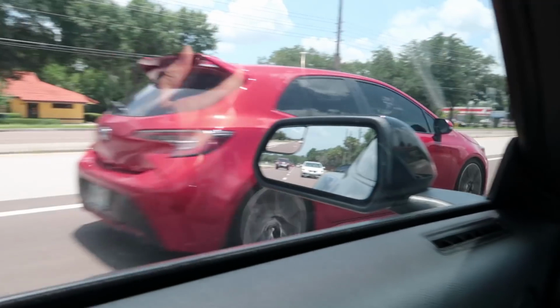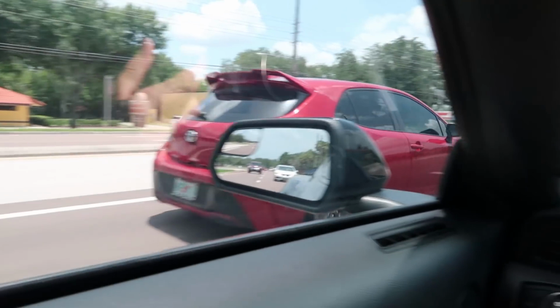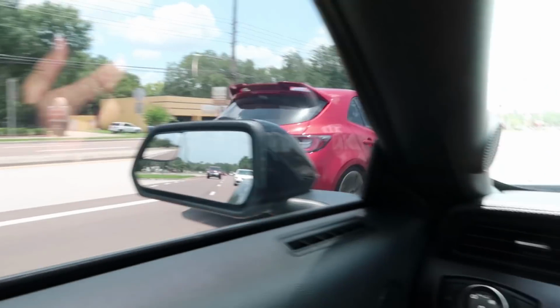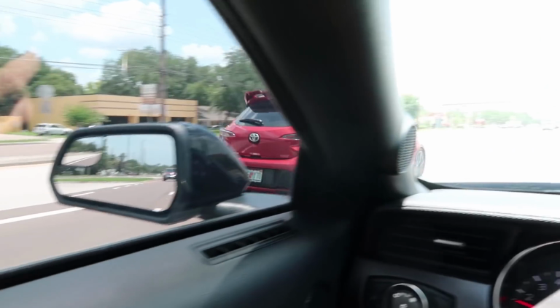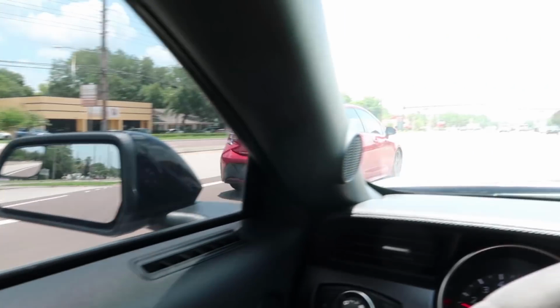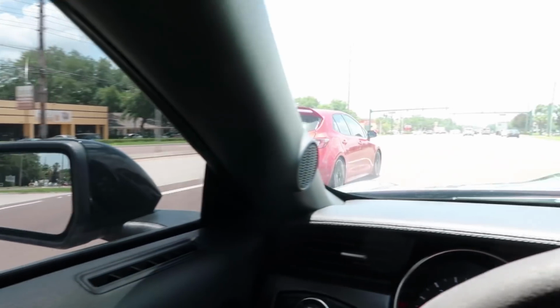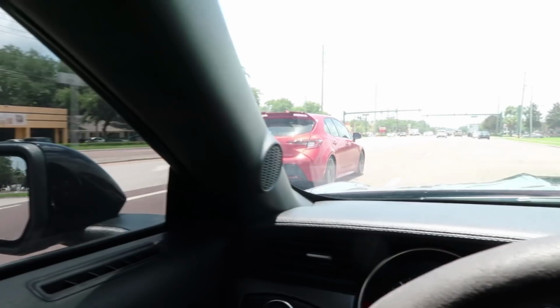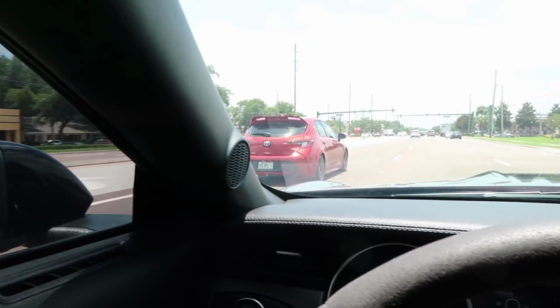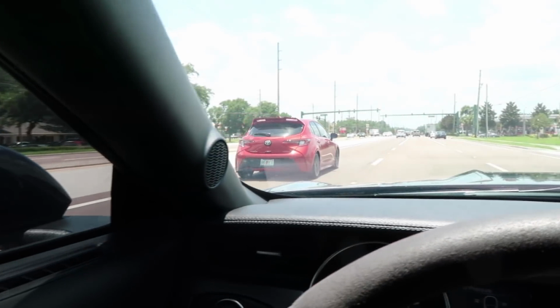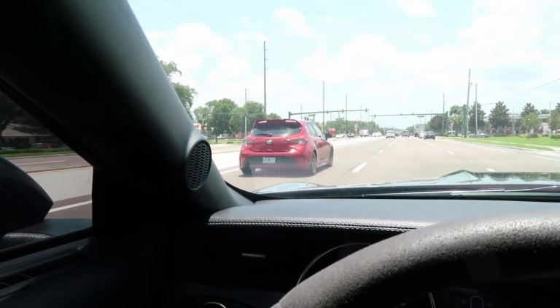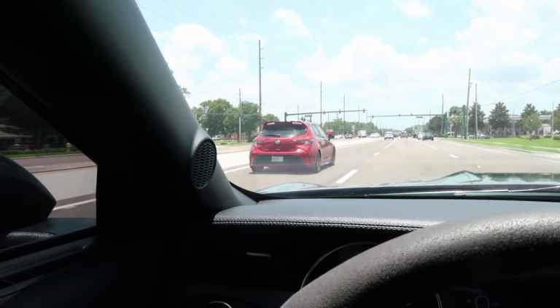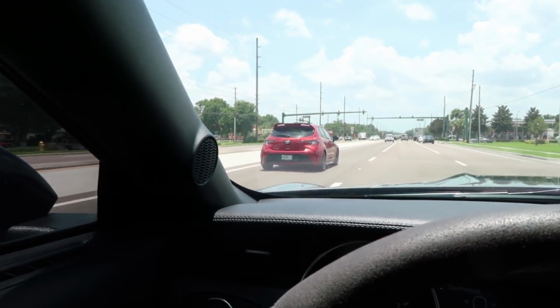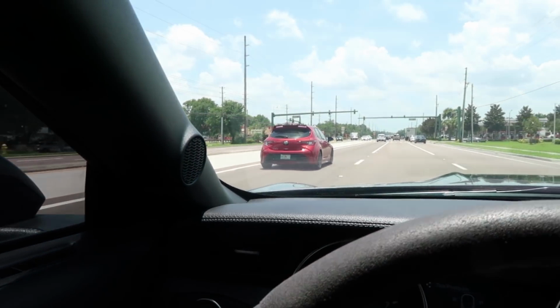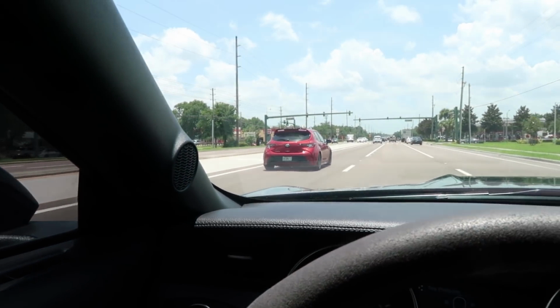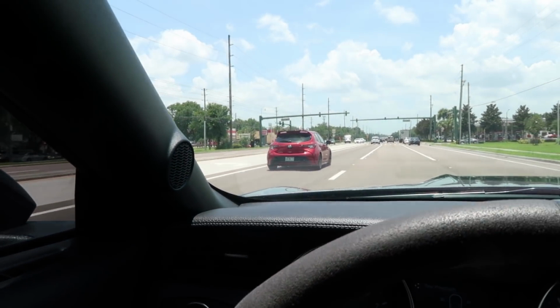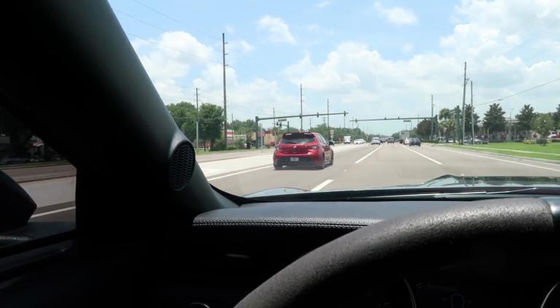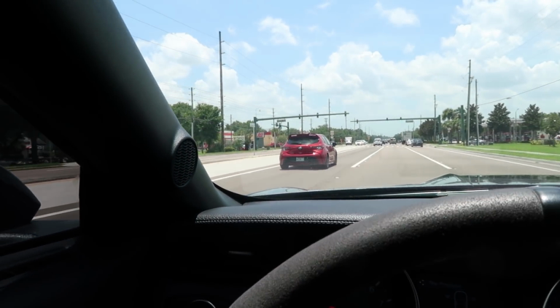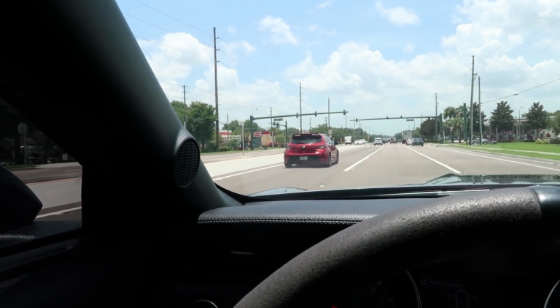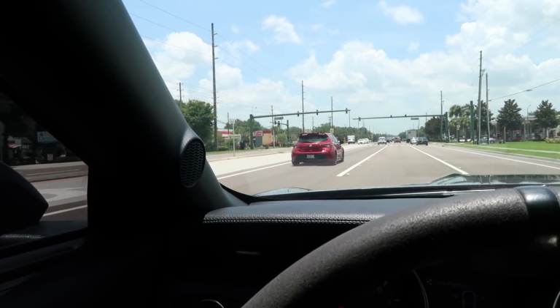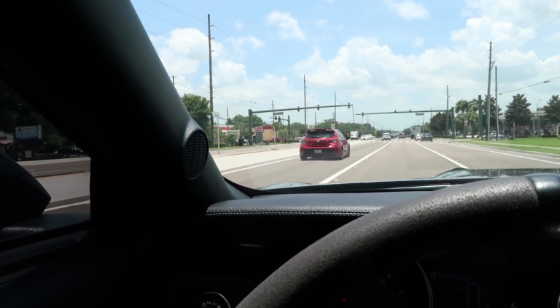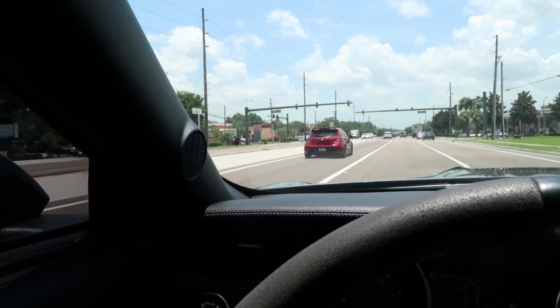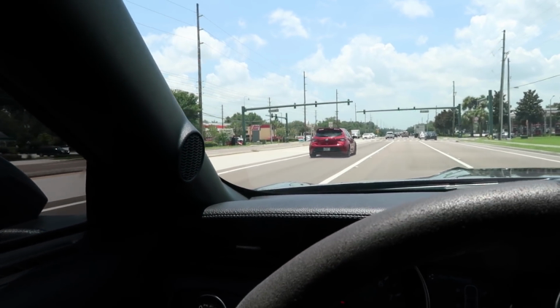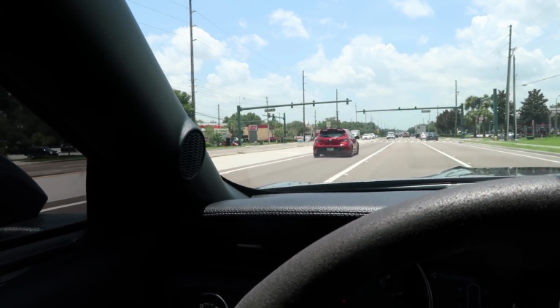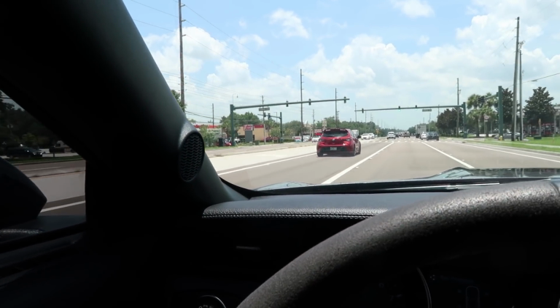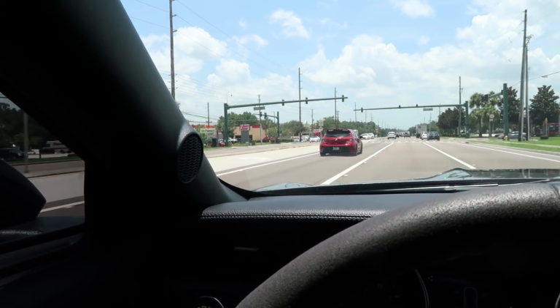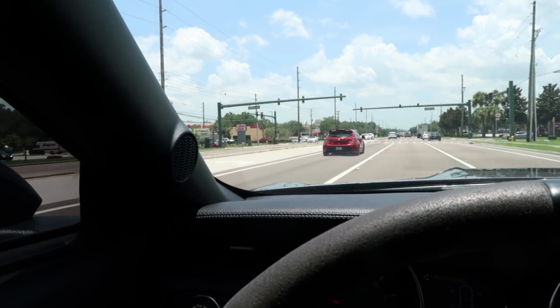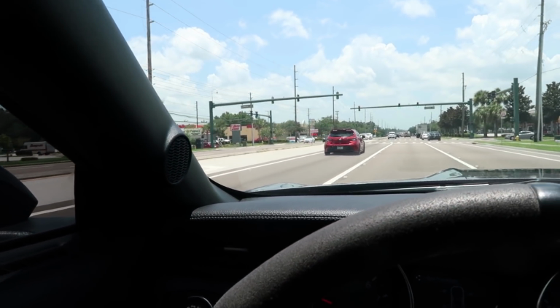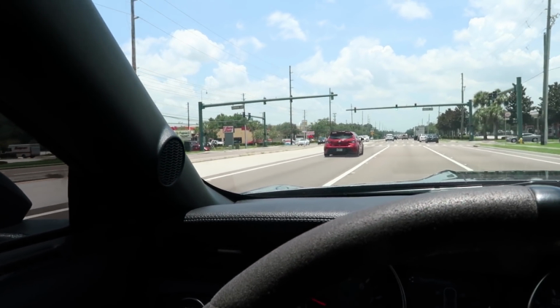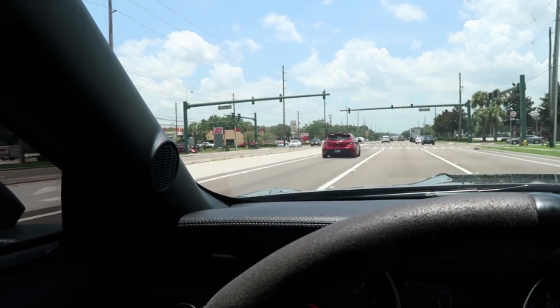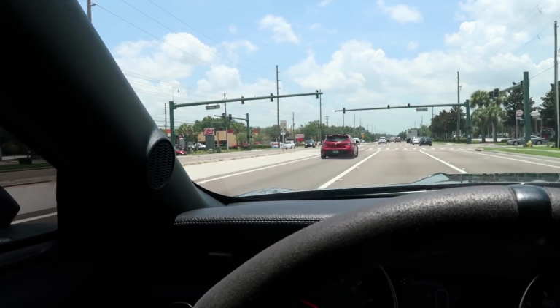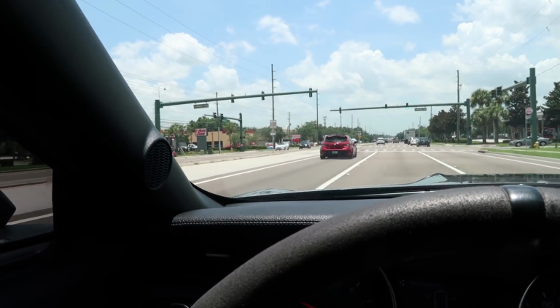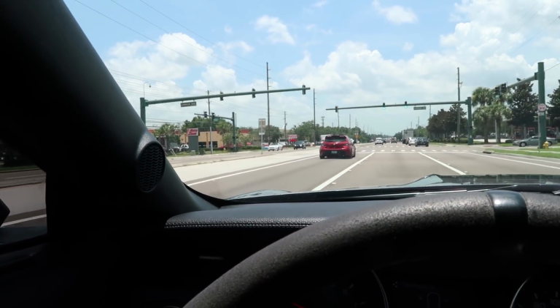I never thought I'd say this — that Corolla is beautiful. I don't know if that's a new model or something, it looks so cool.